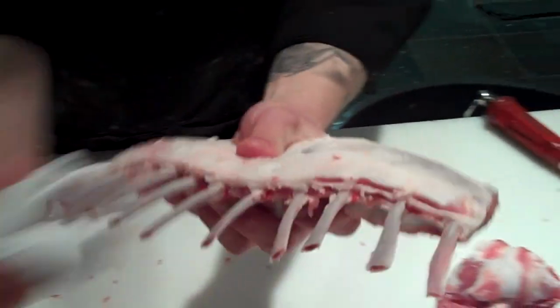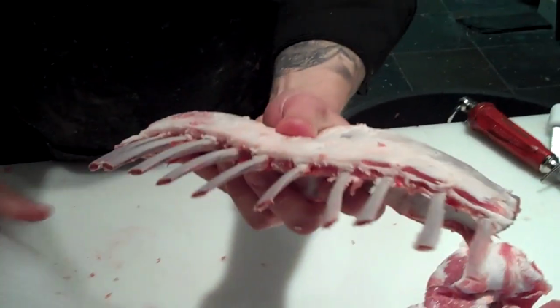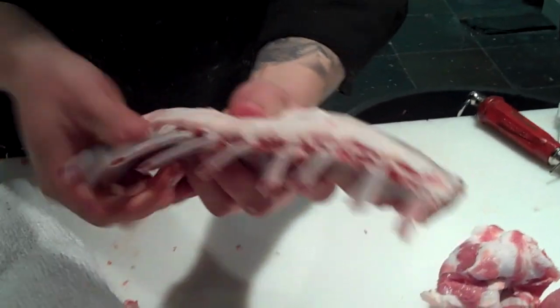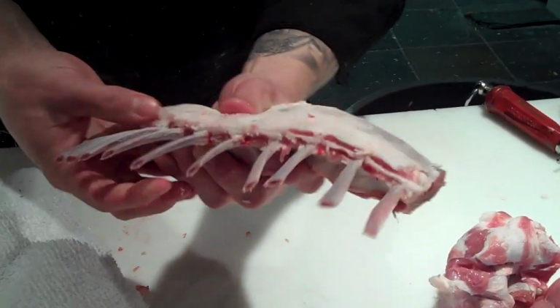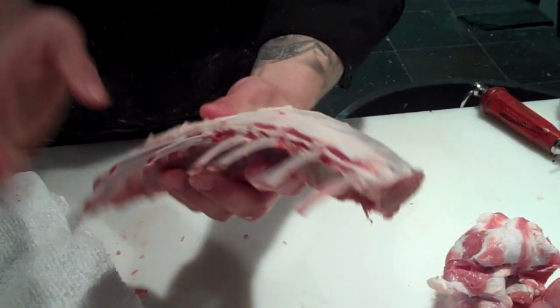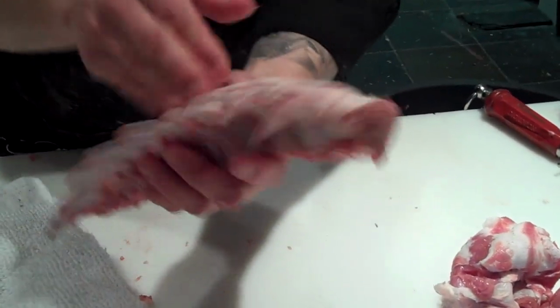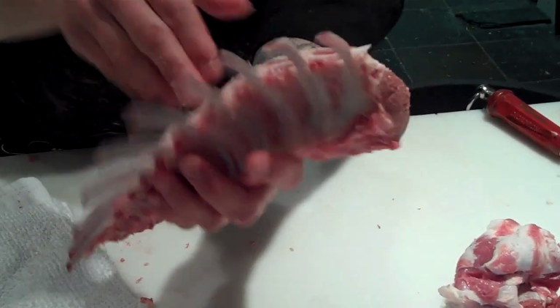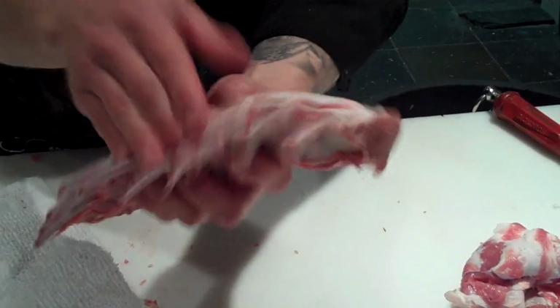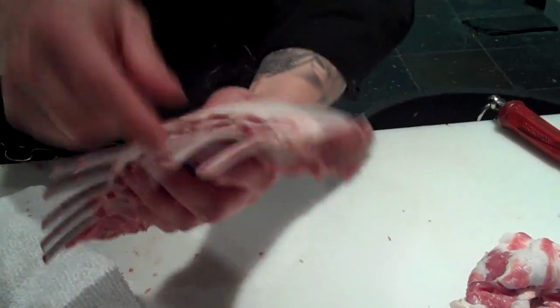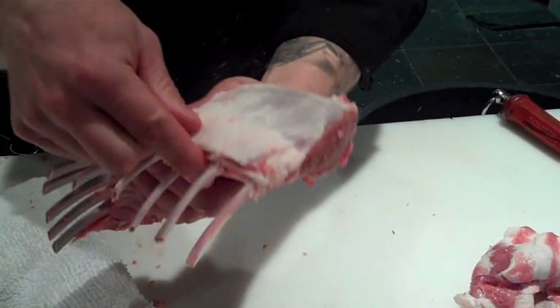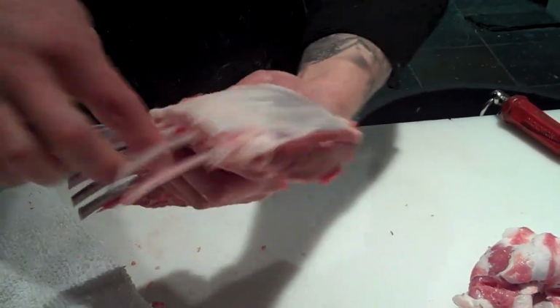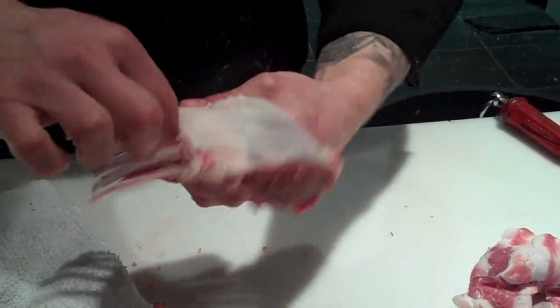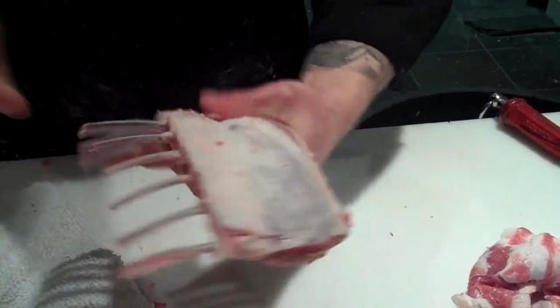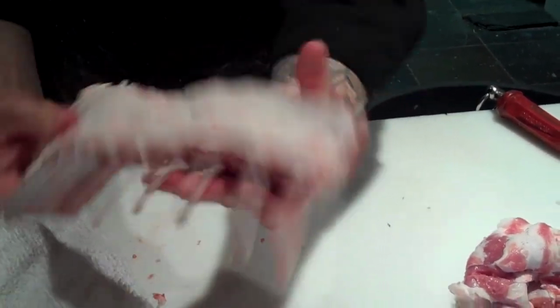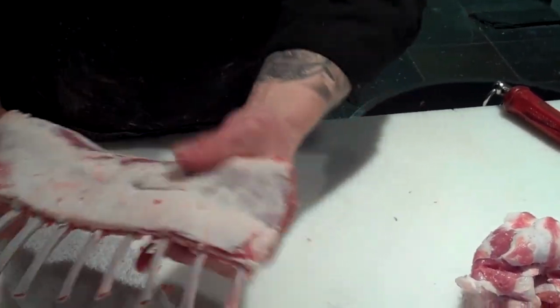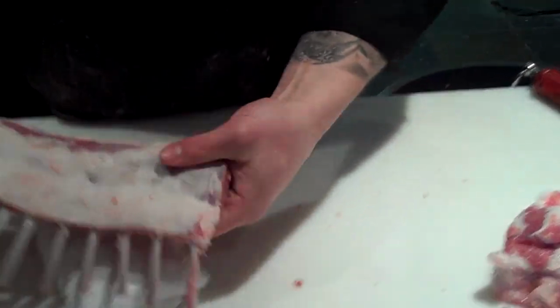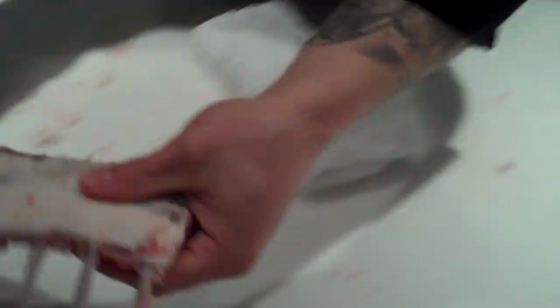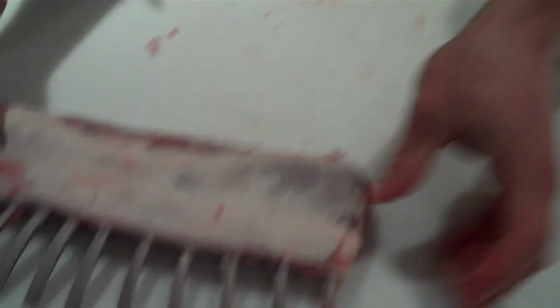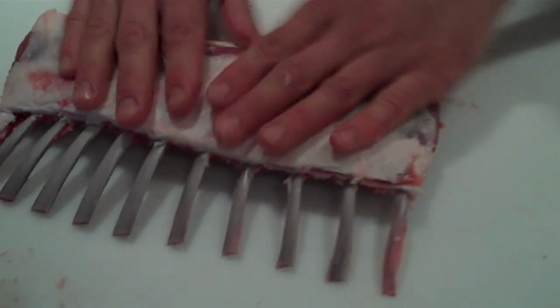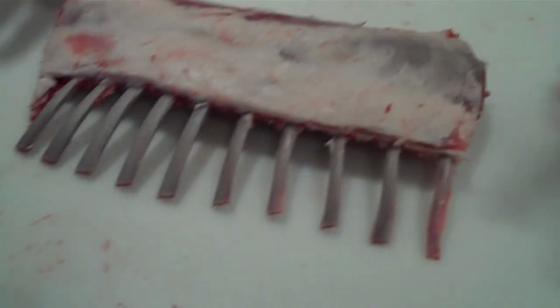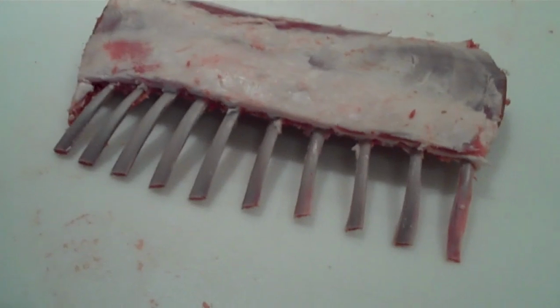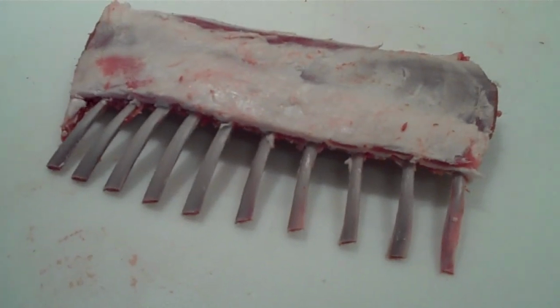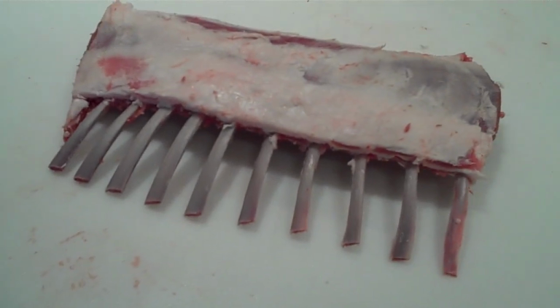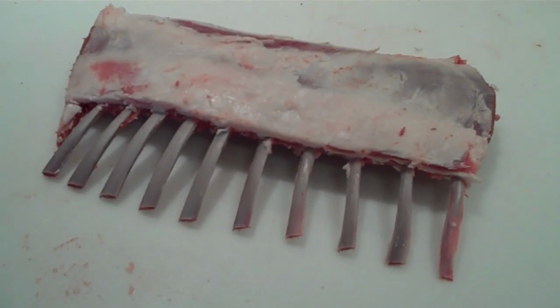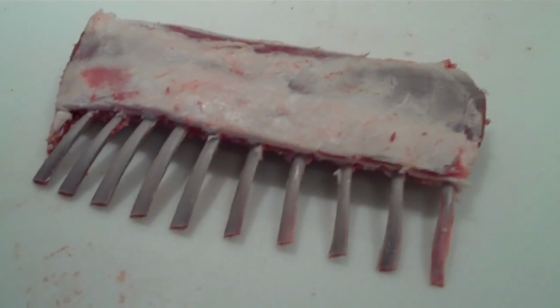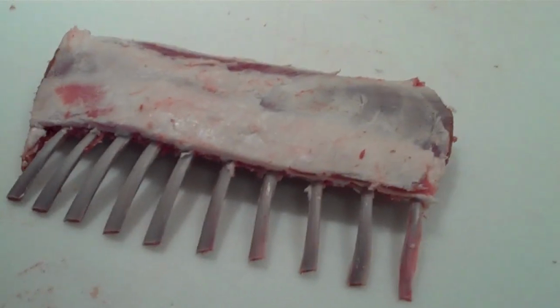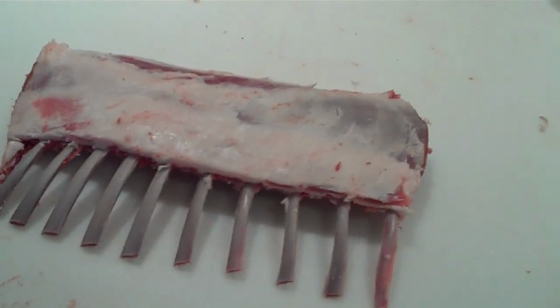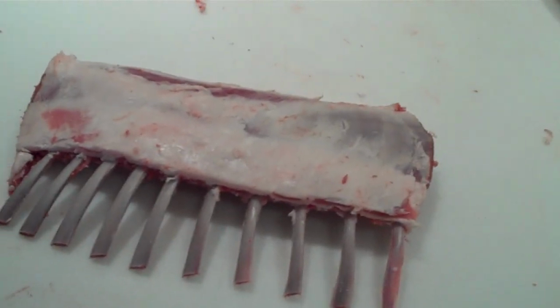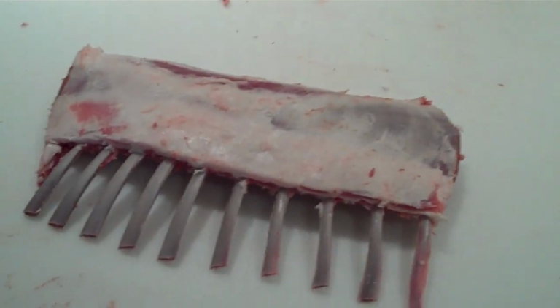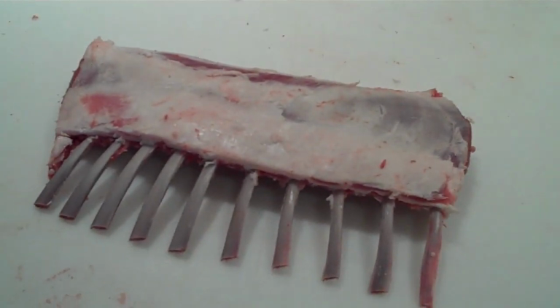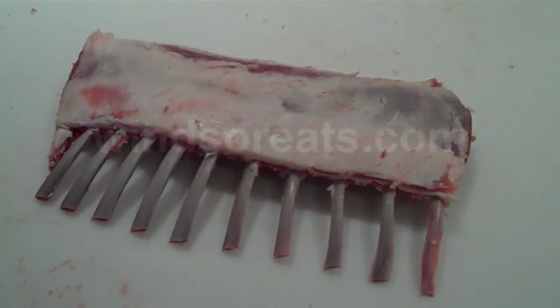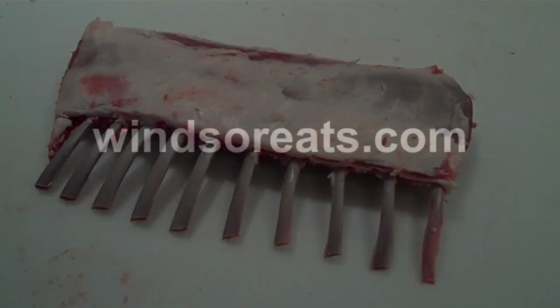Clean up the bones and then French out the rack of lamb. Awesome, thank you very much.